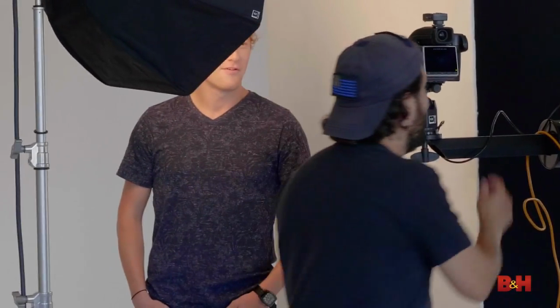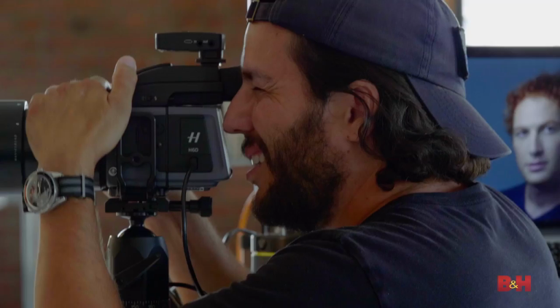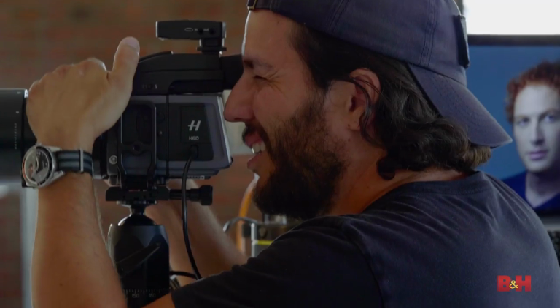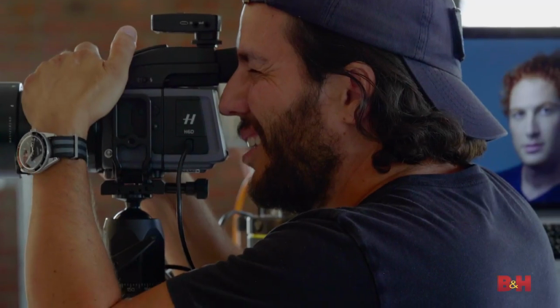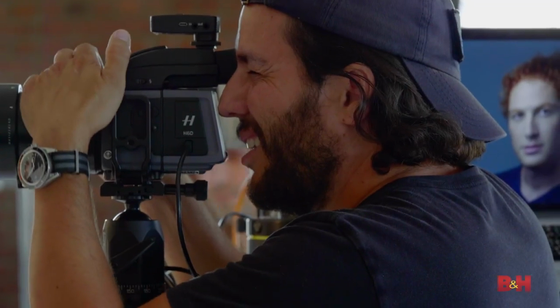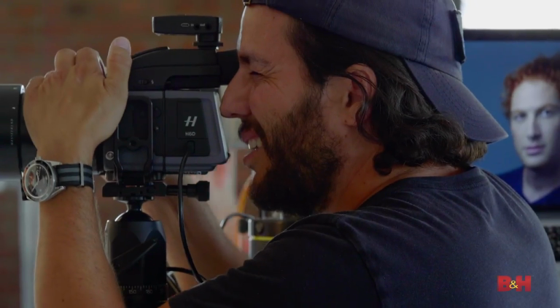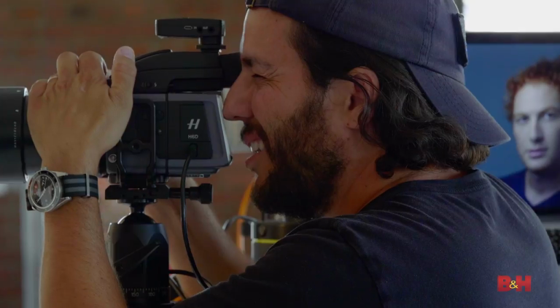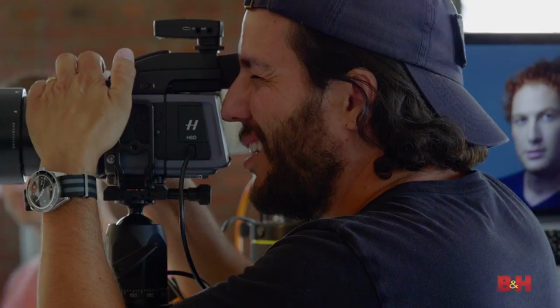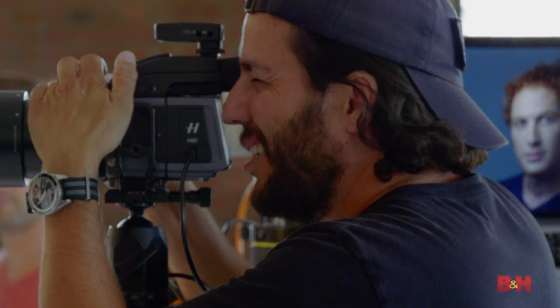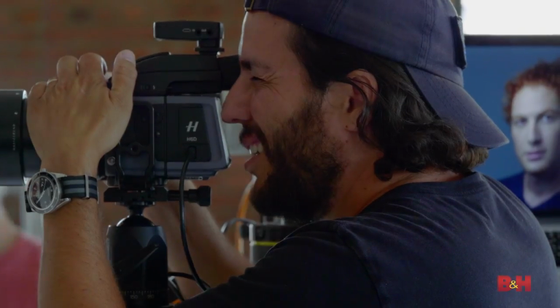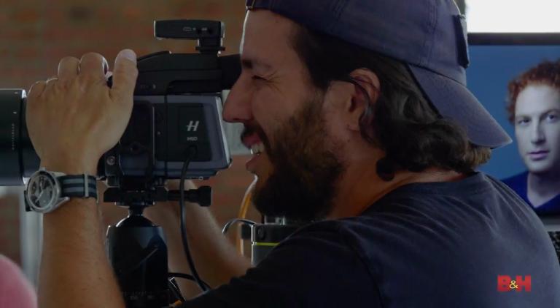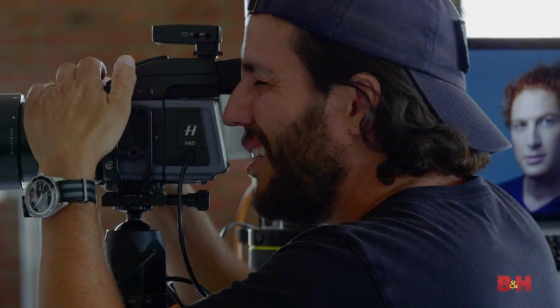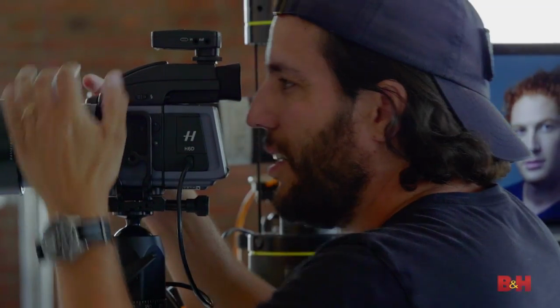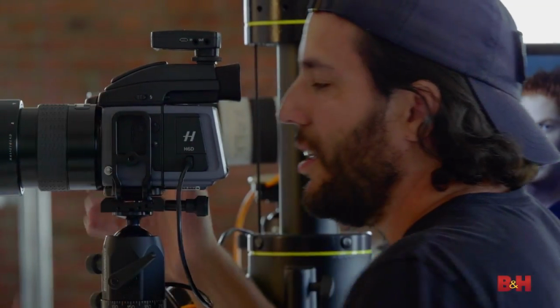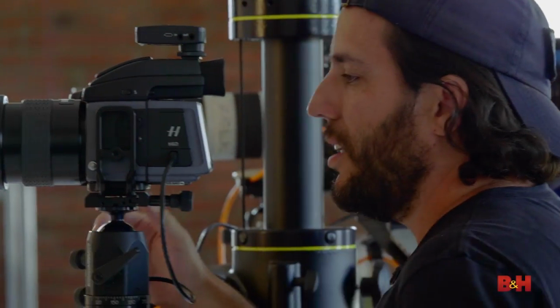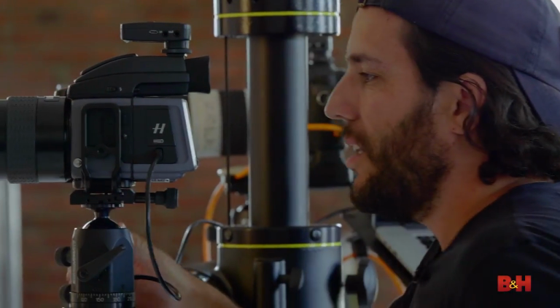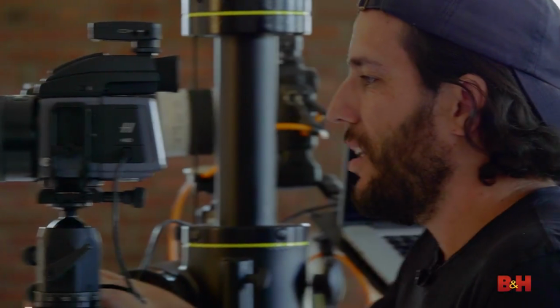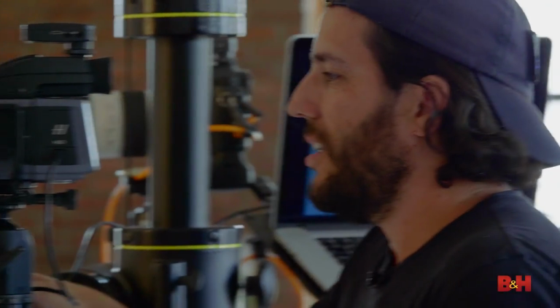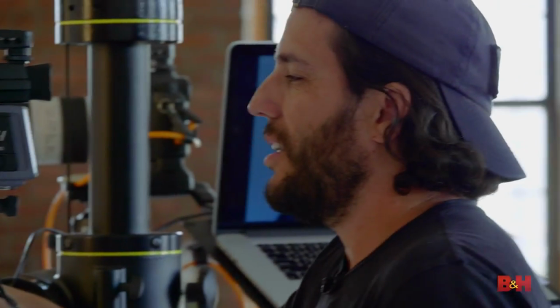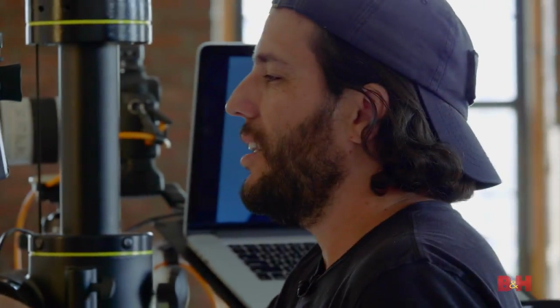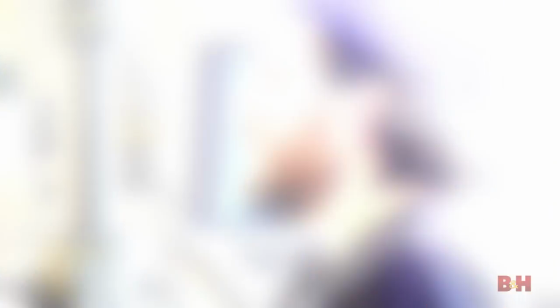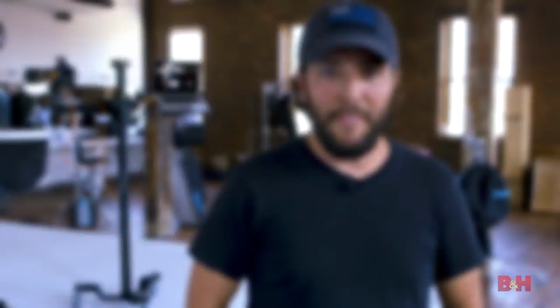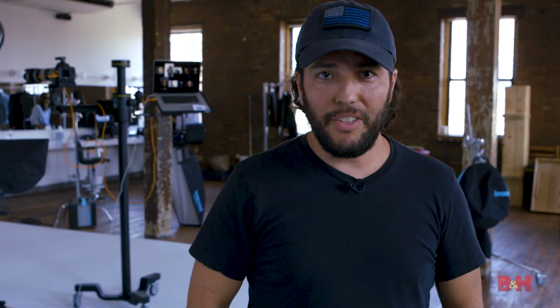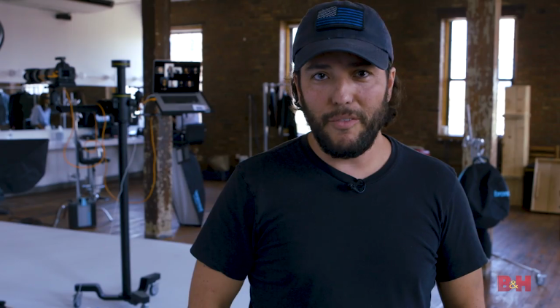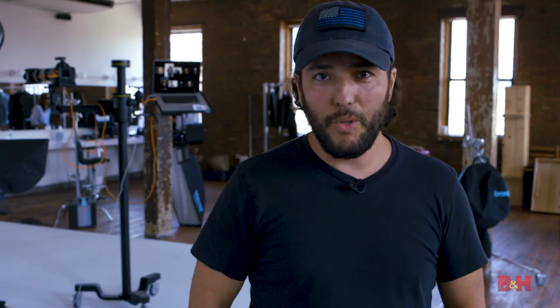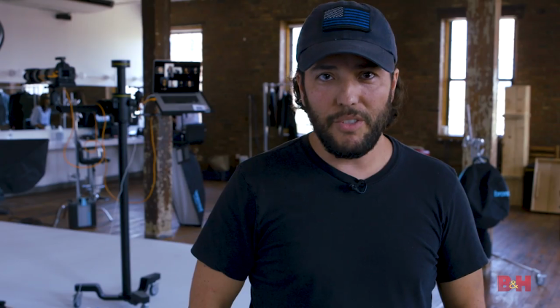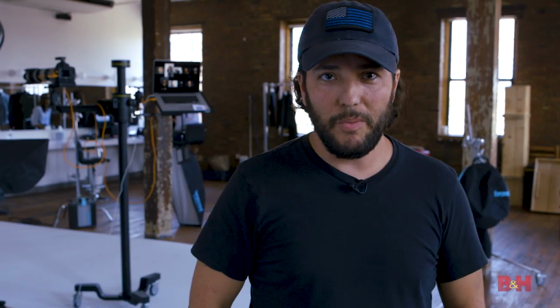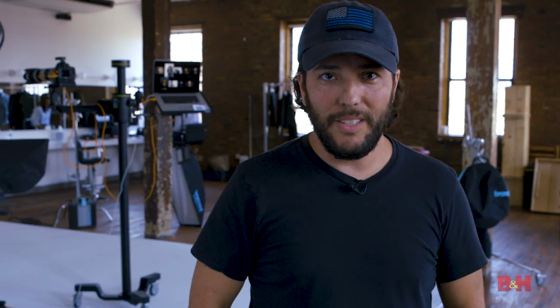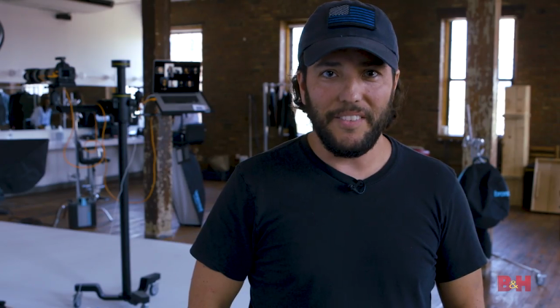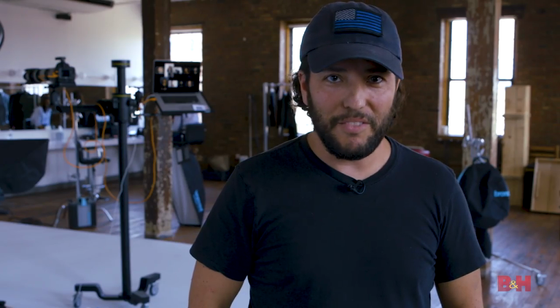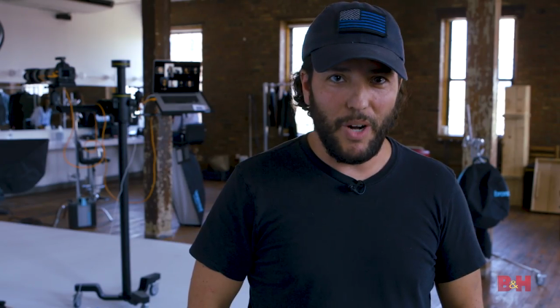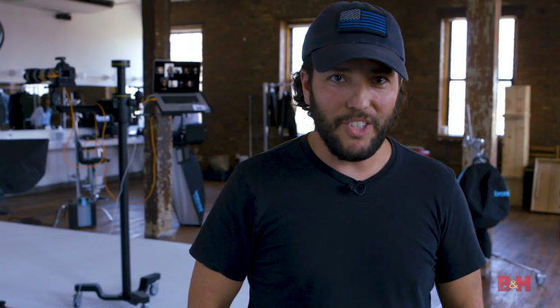I tether because faster workflow equals more jobs and more clients. I'm photographer Moshe Zussman. Thanks for watching.